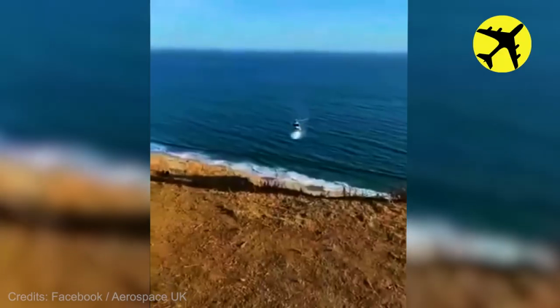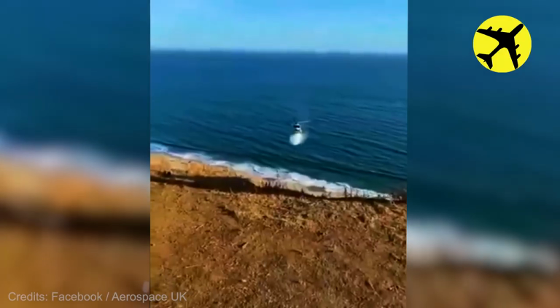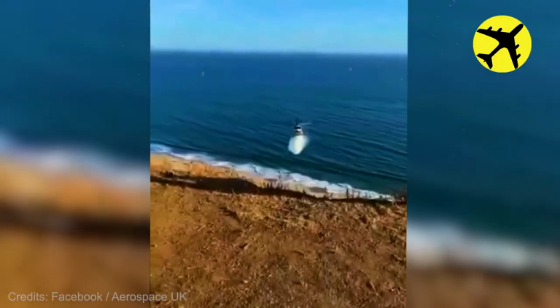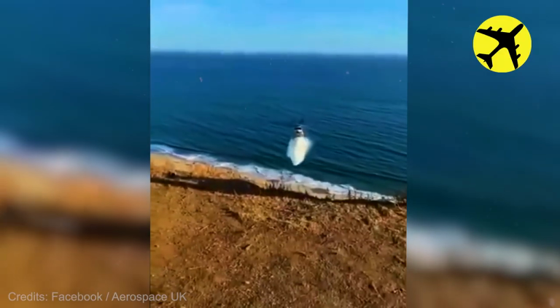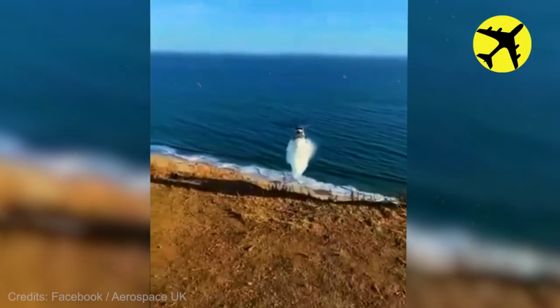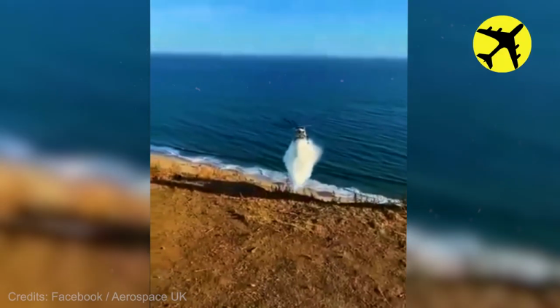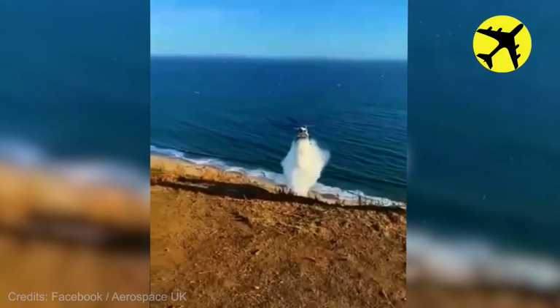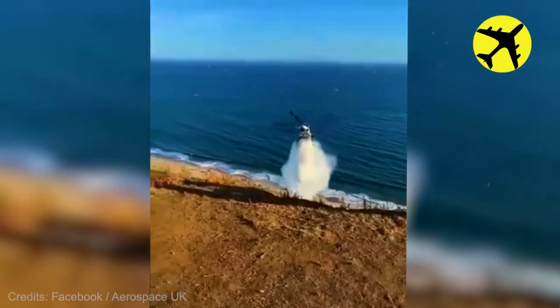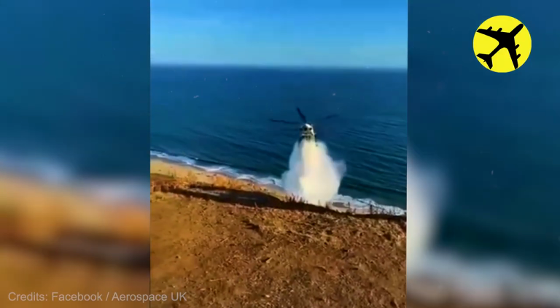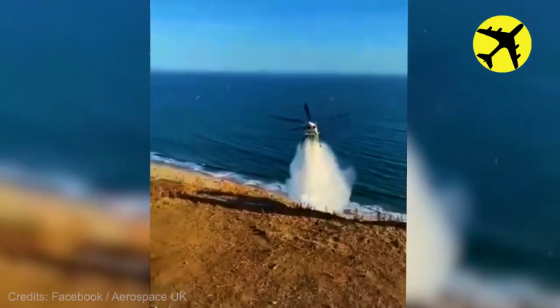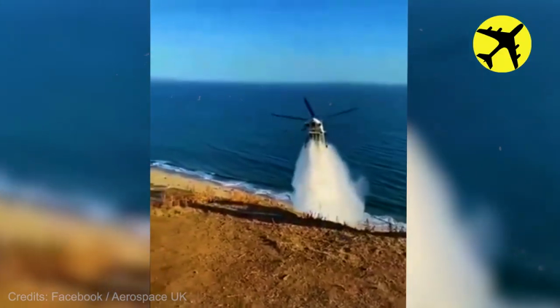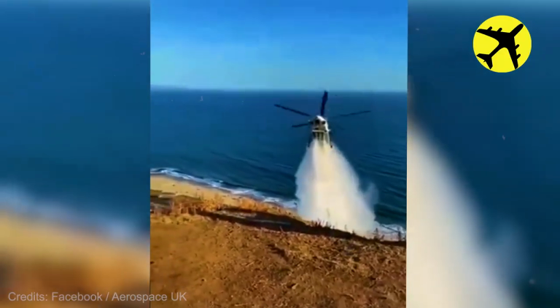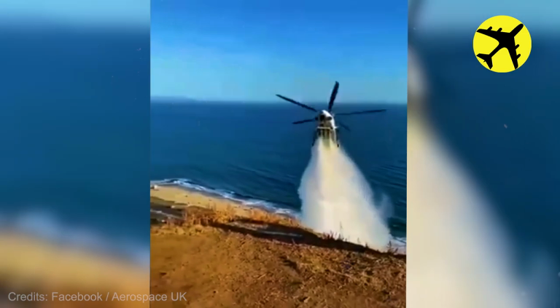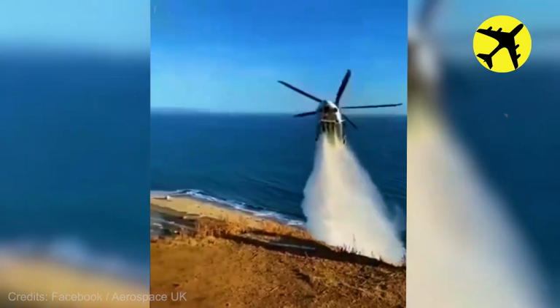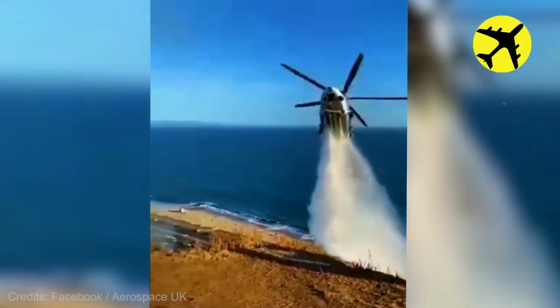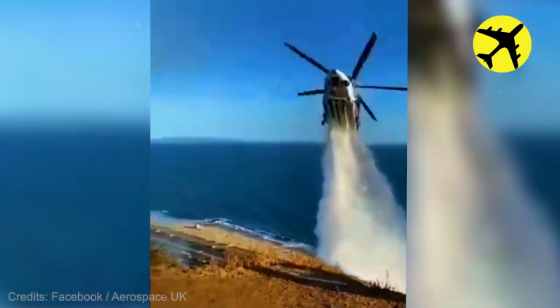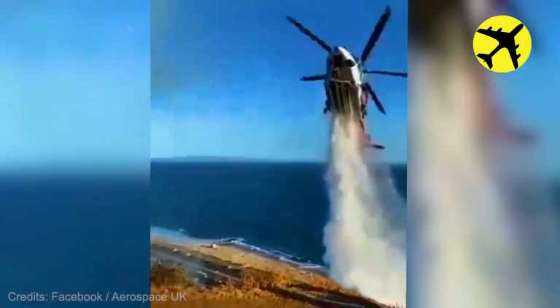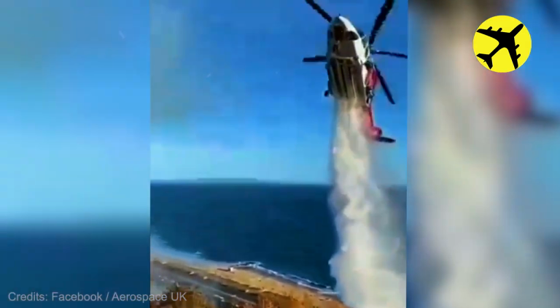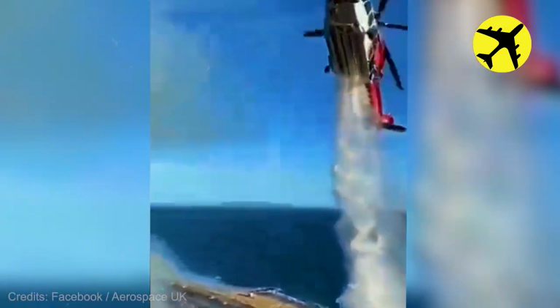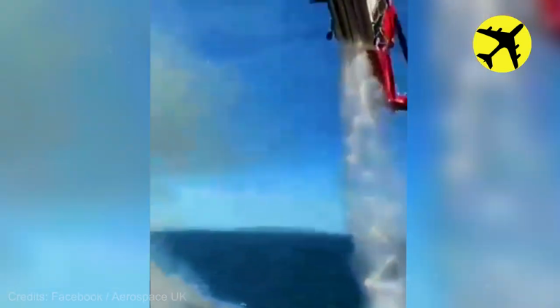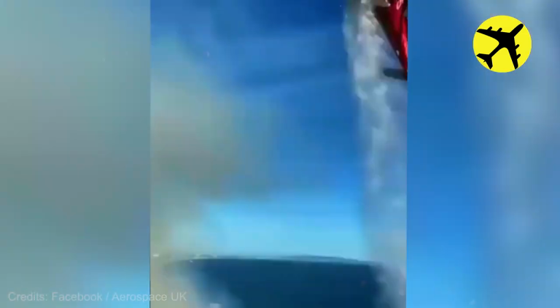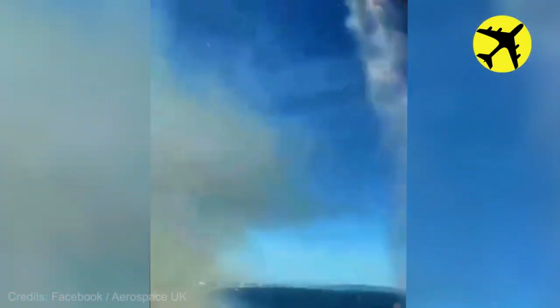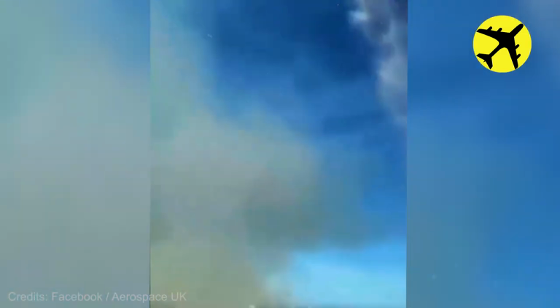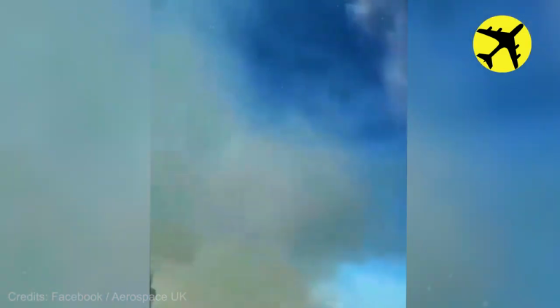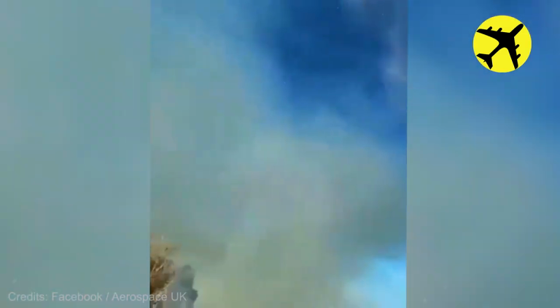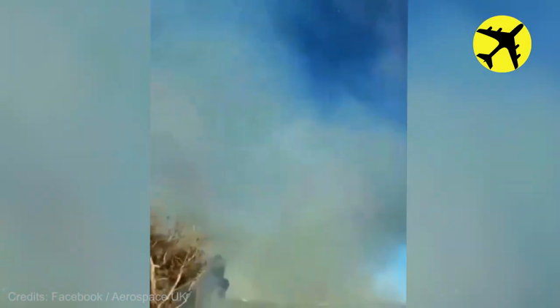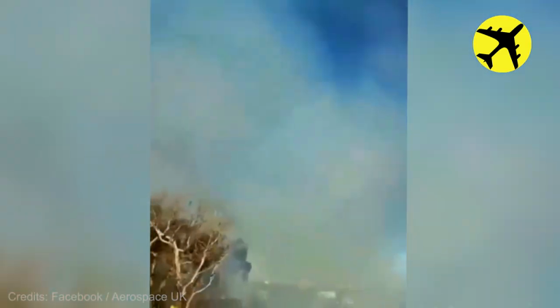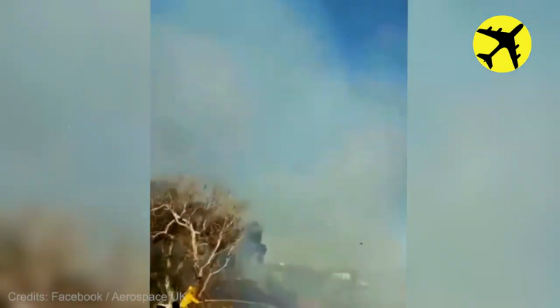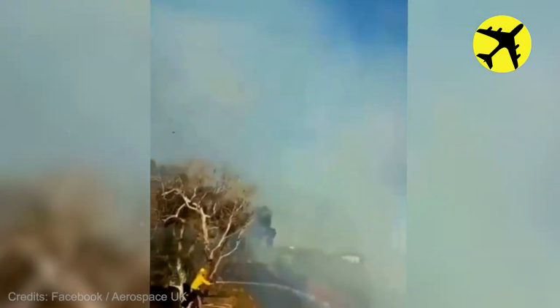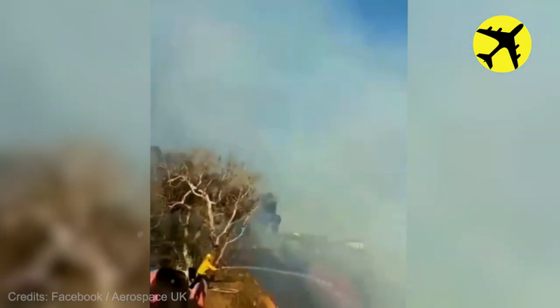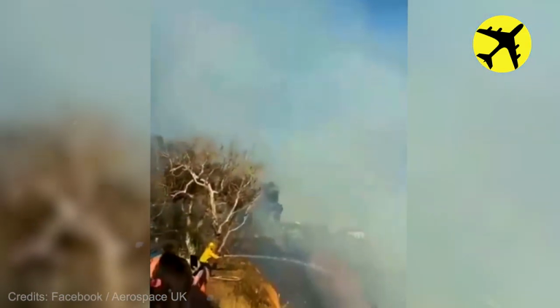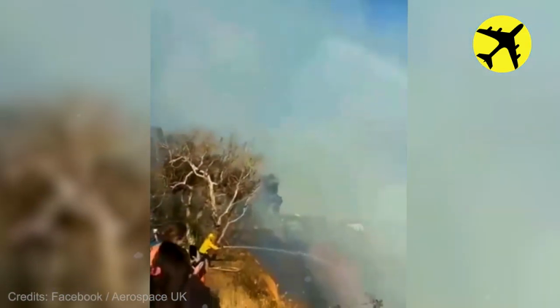A close-up footage of this helicopter as it drops water to stop a wildfire.